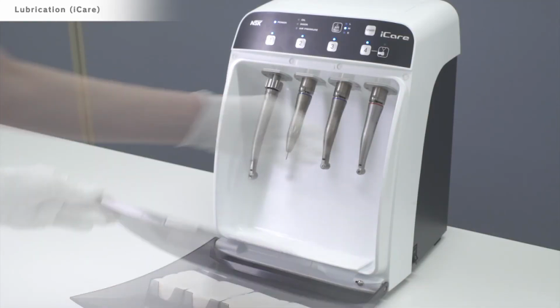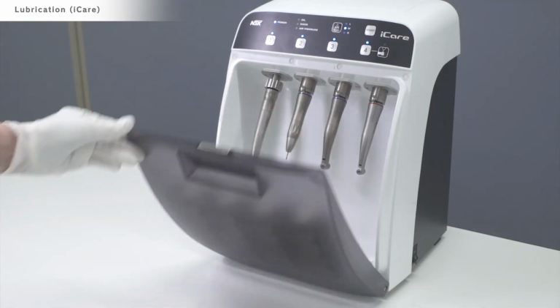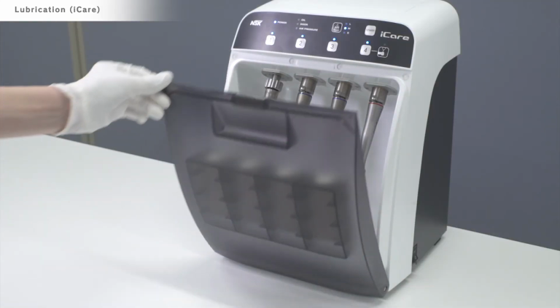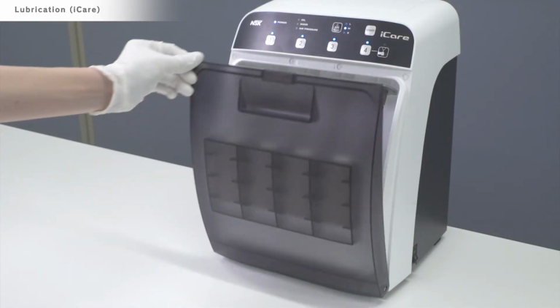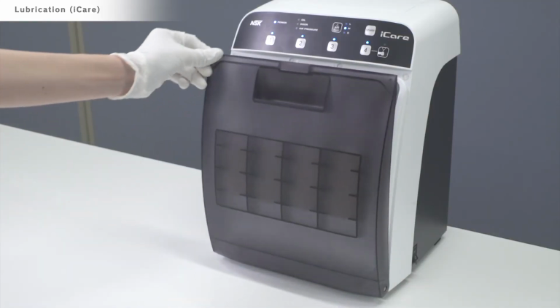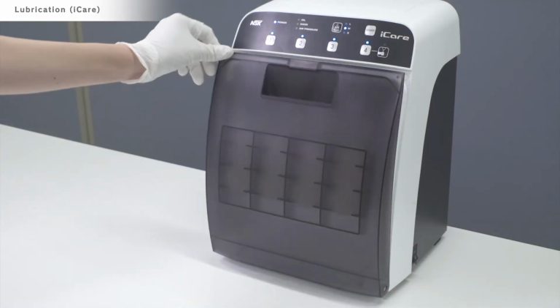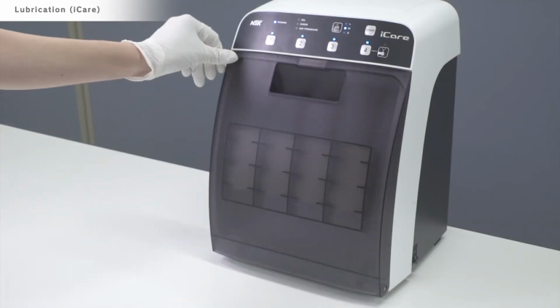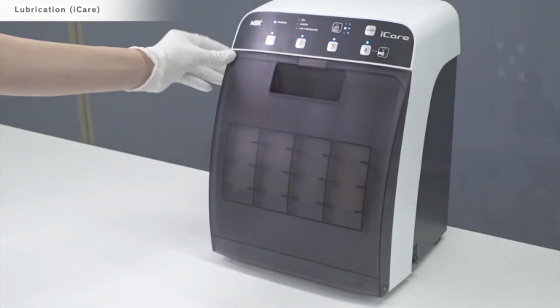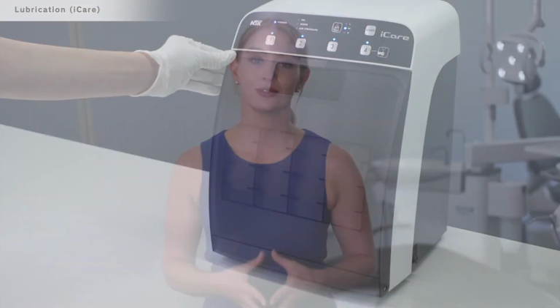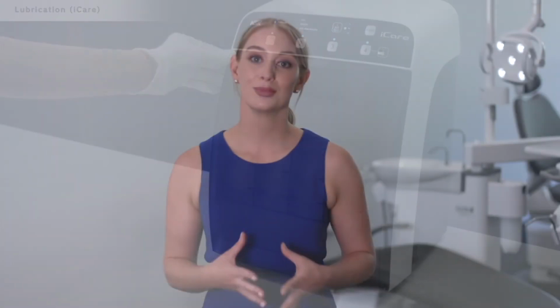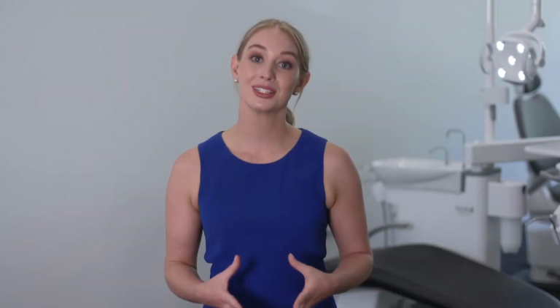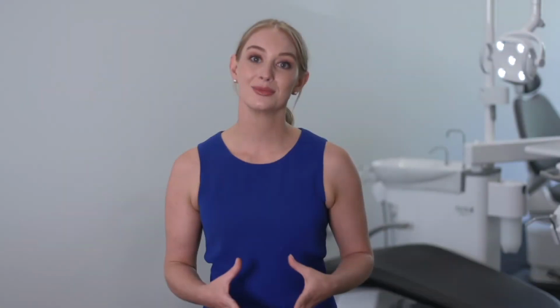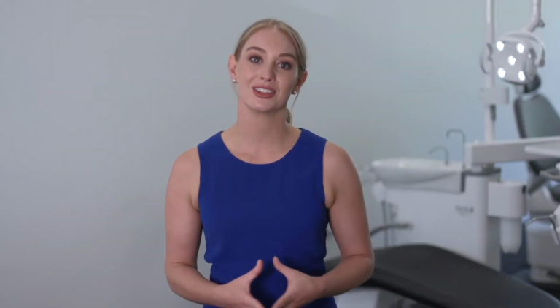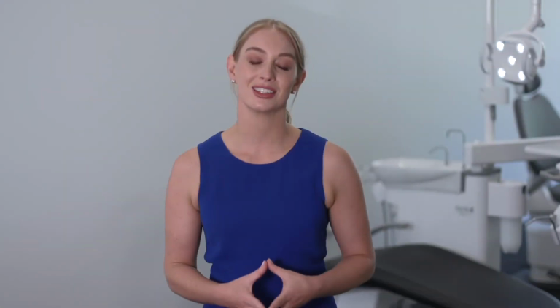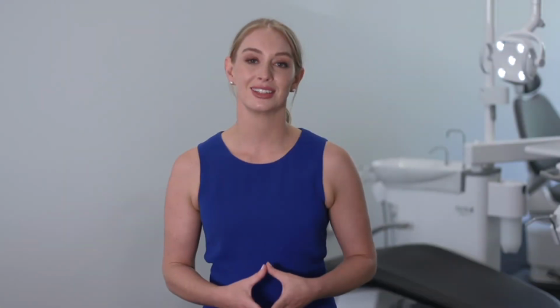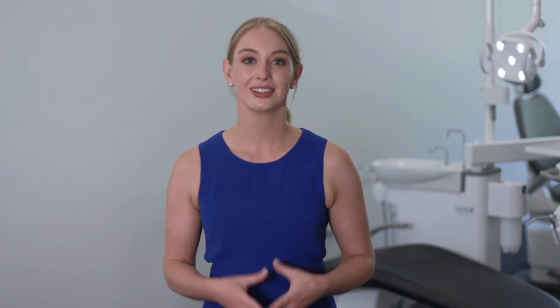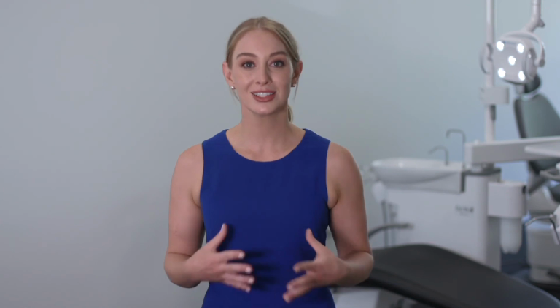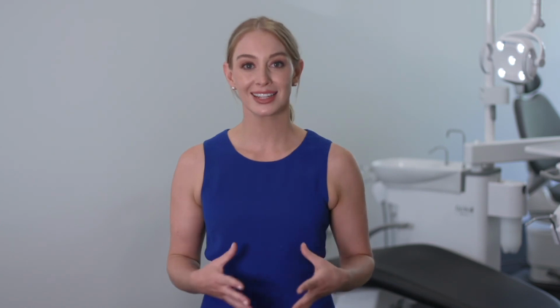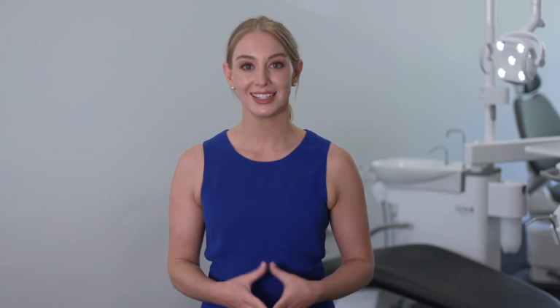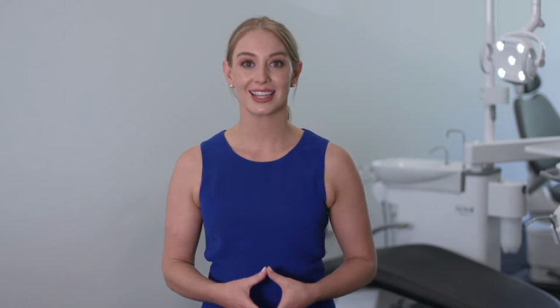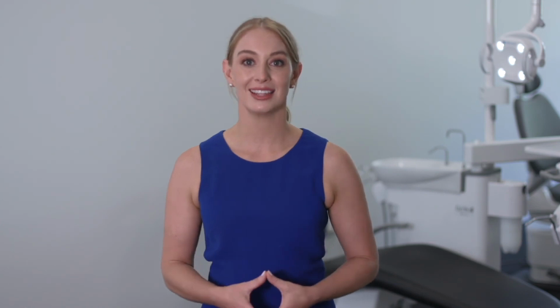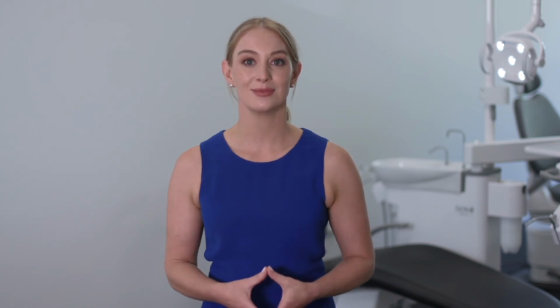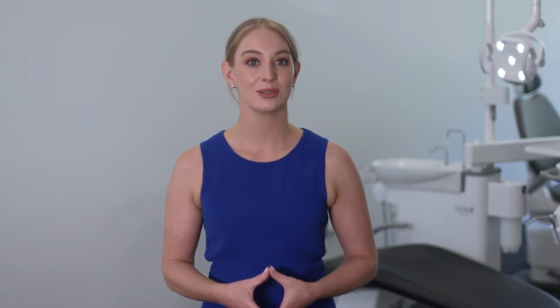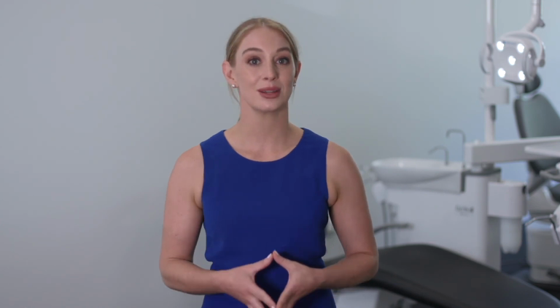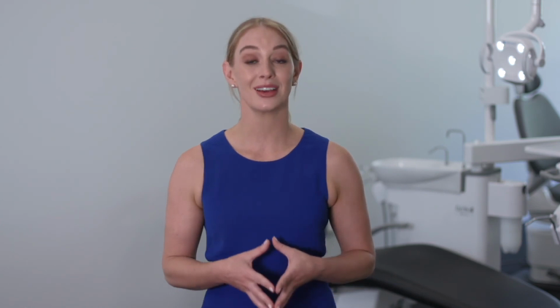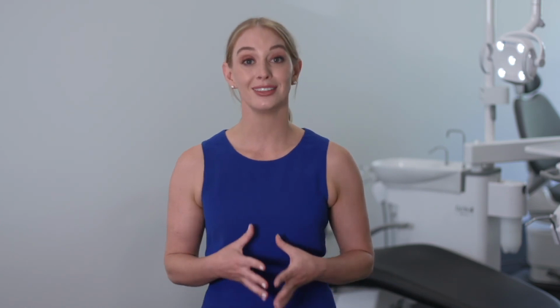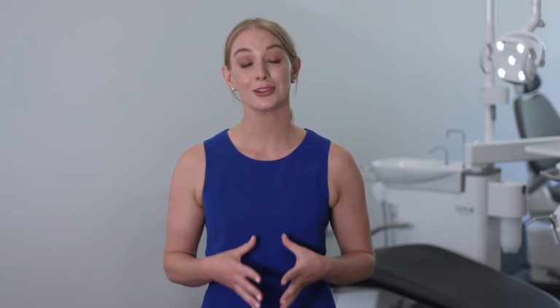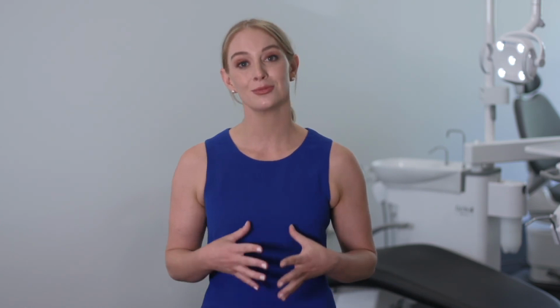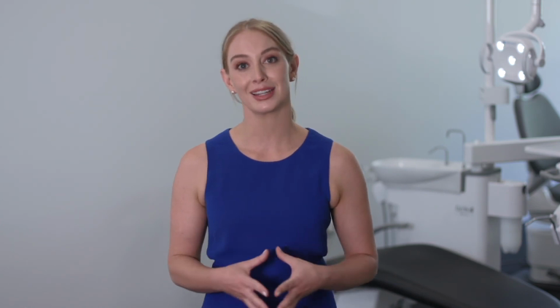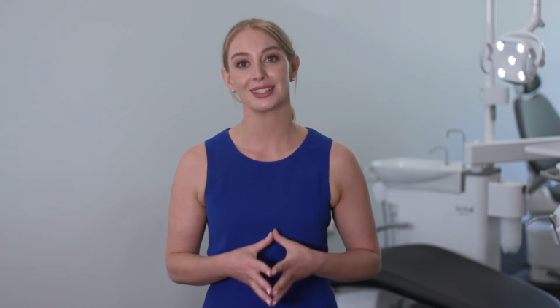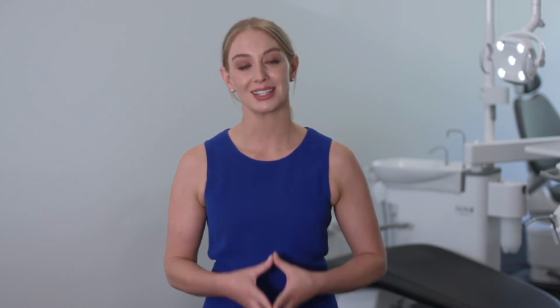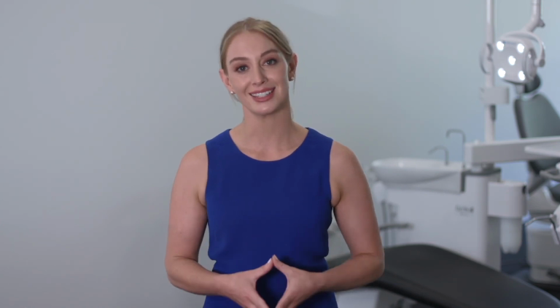For further assistance or to book a demonstration, contact NSK to meet with one of our local product specialists.